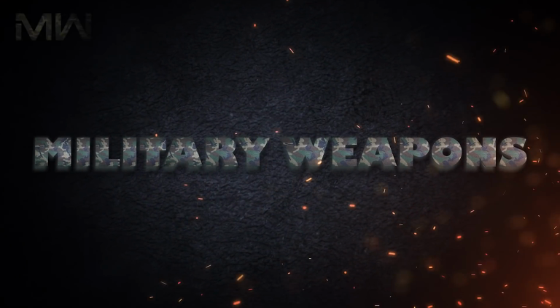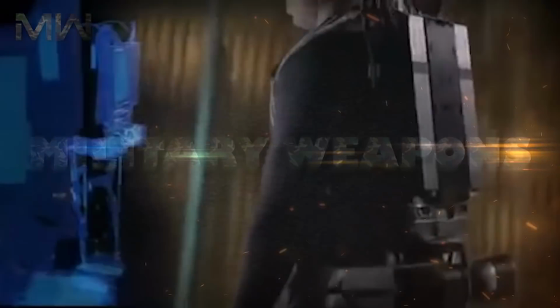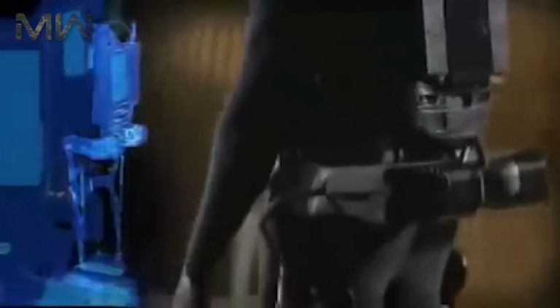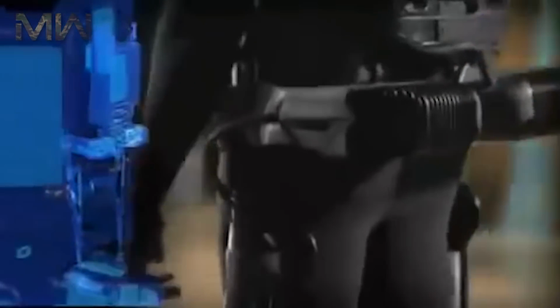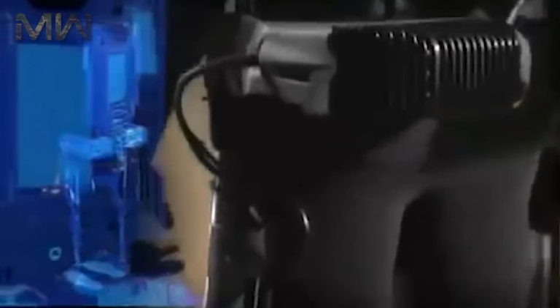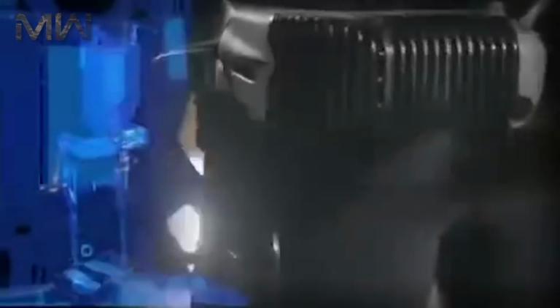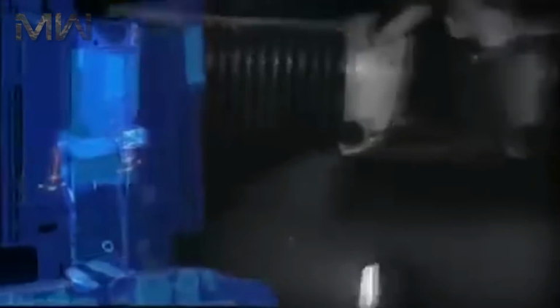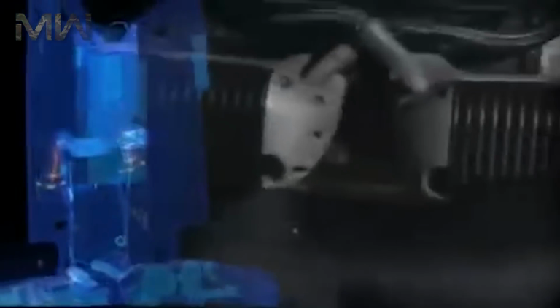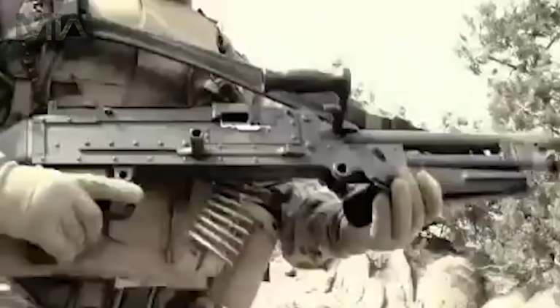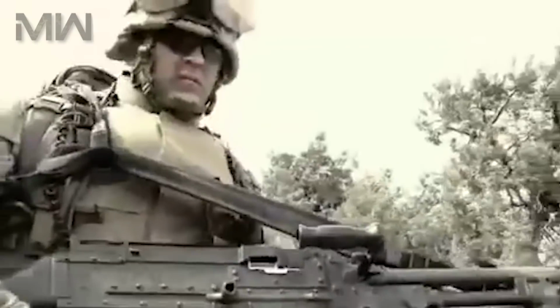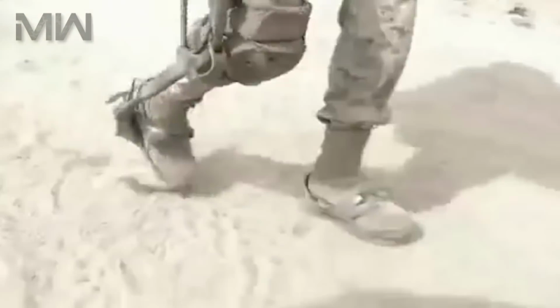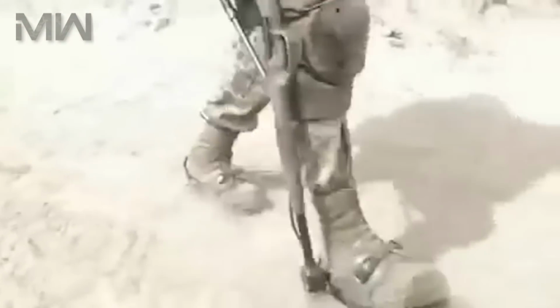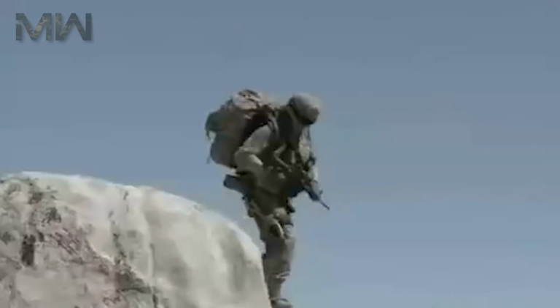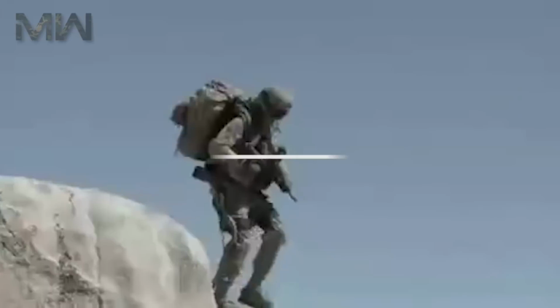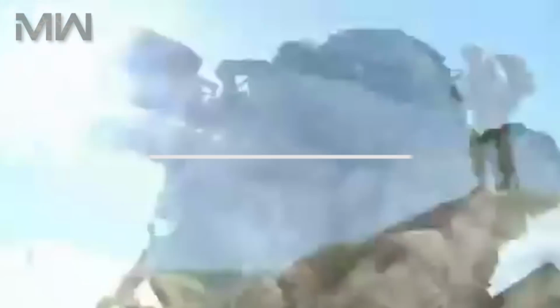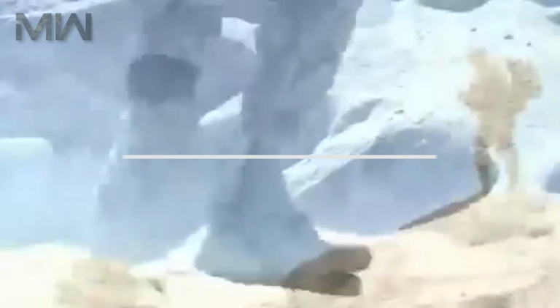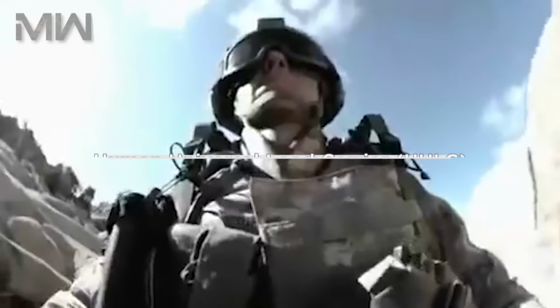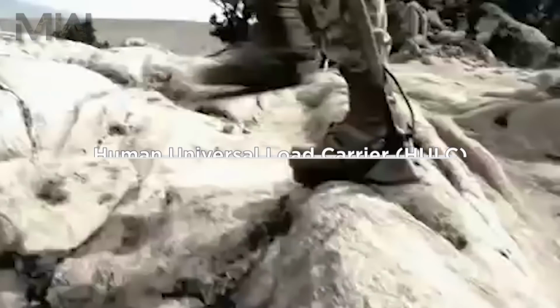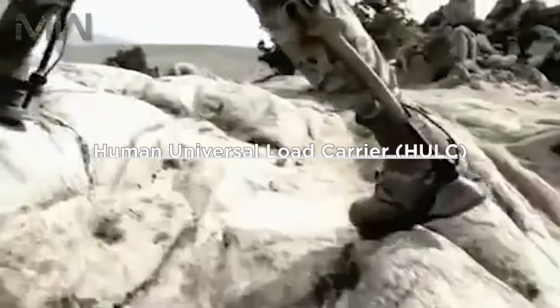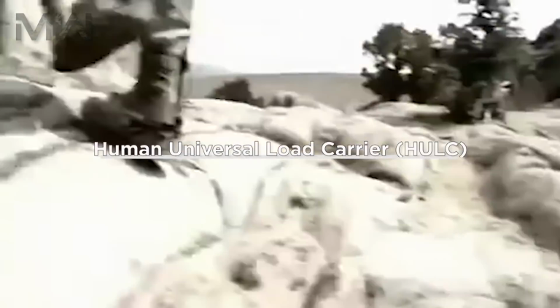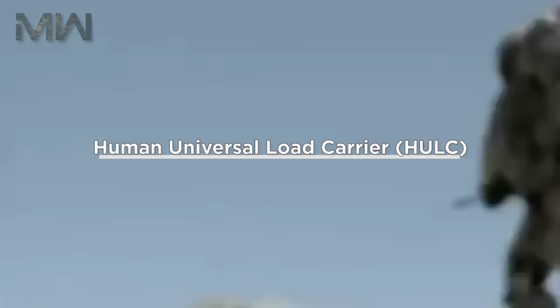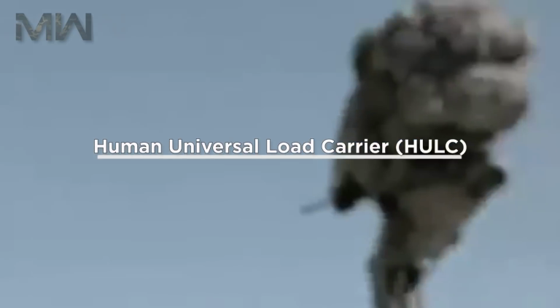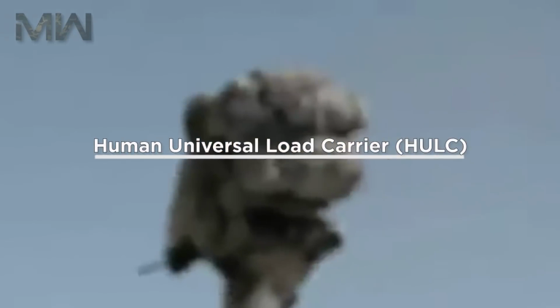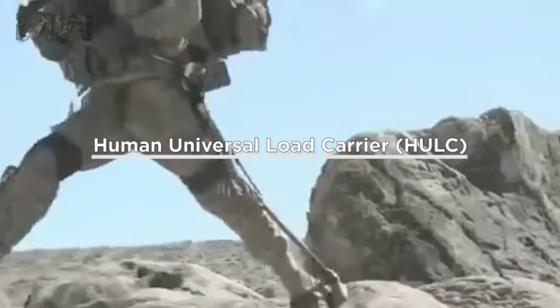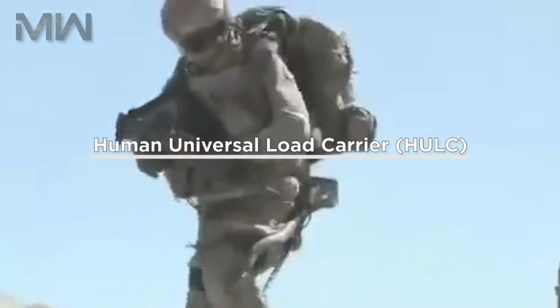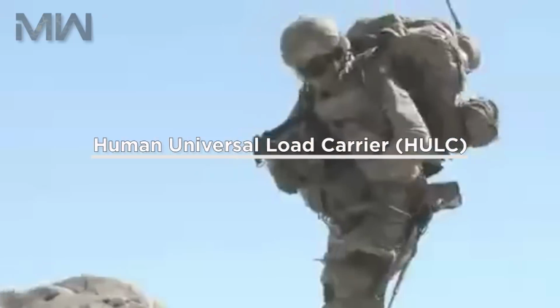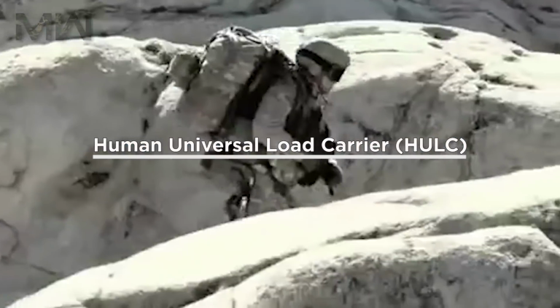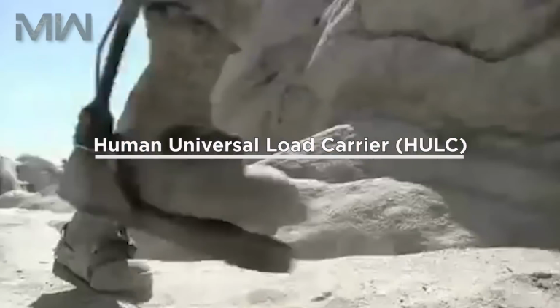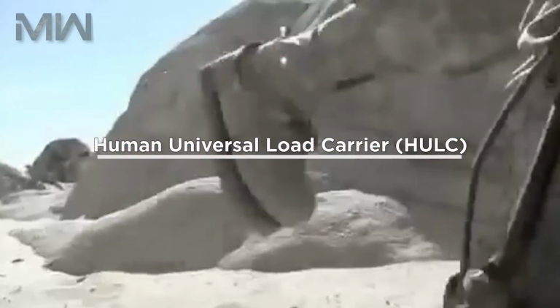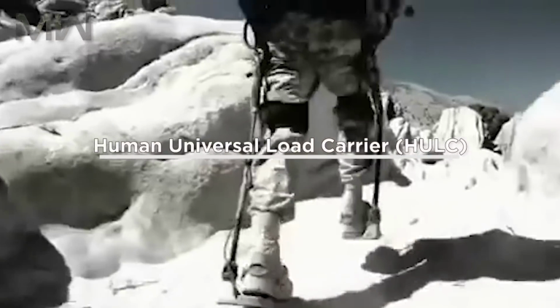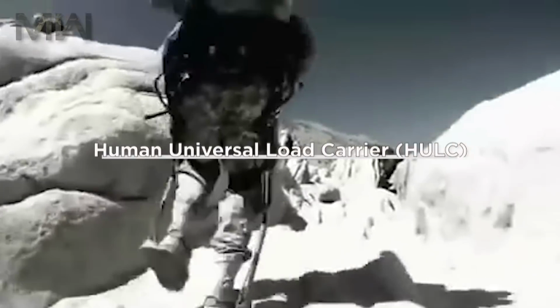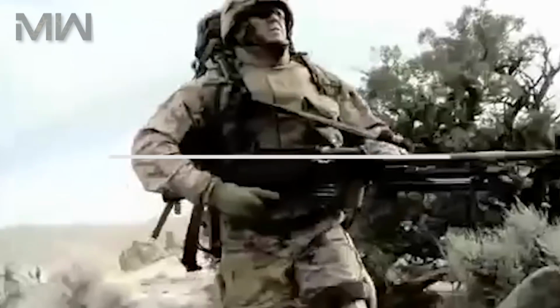Welcome back and thanks for joining us. Today we are talking about the Human Universal Load Carrier, or the HULC.